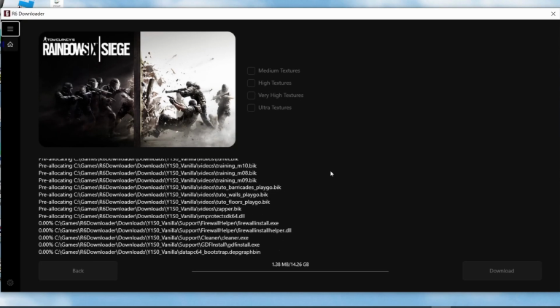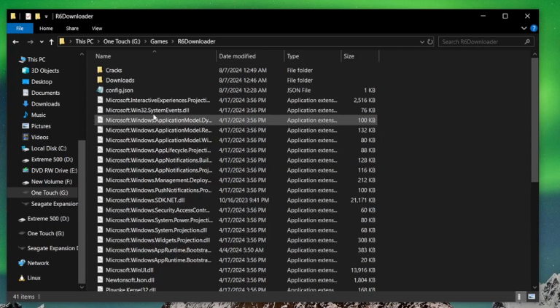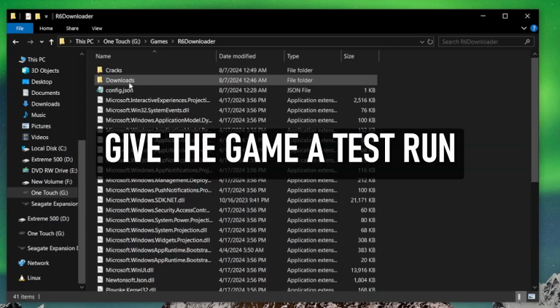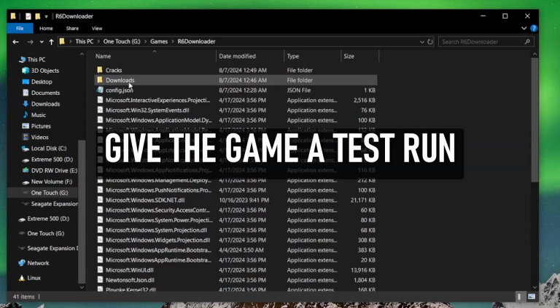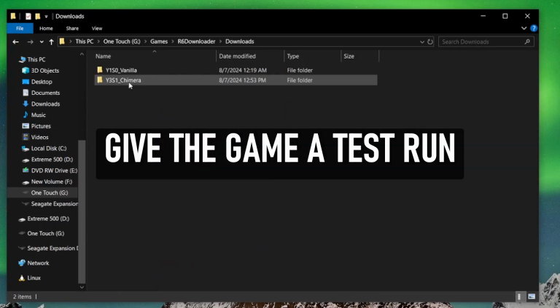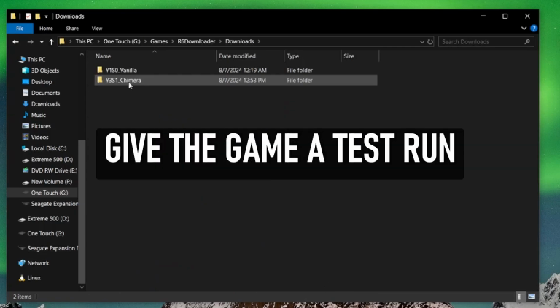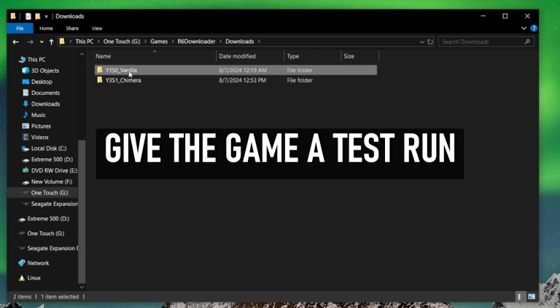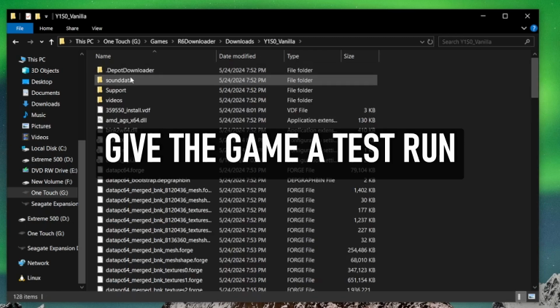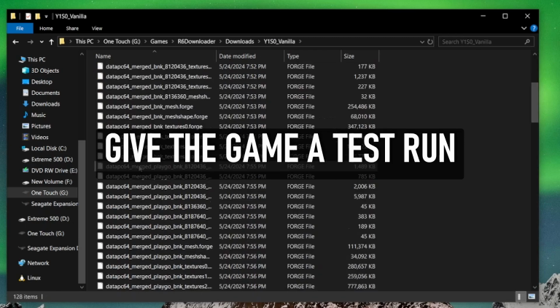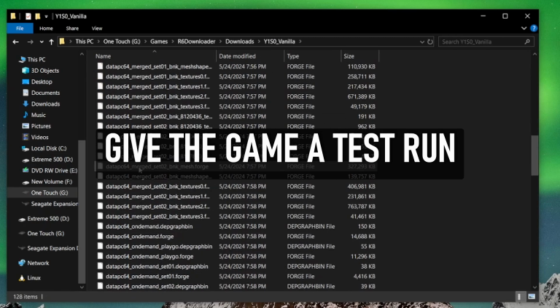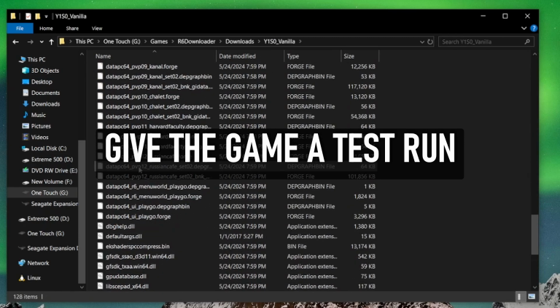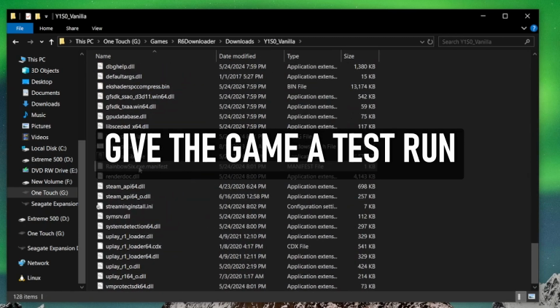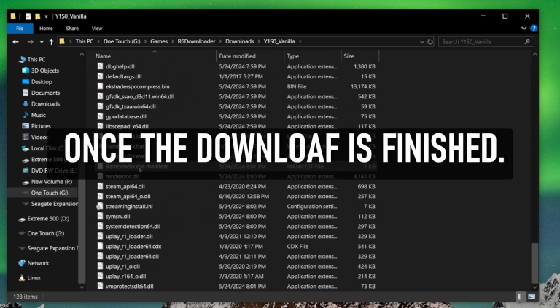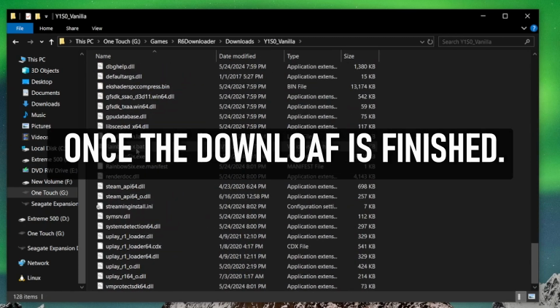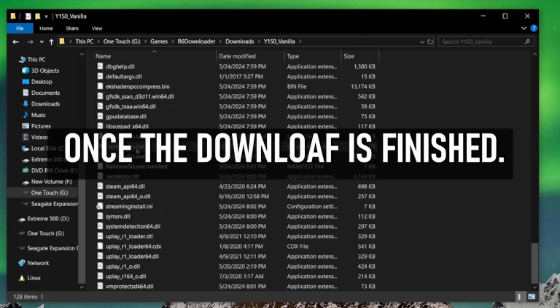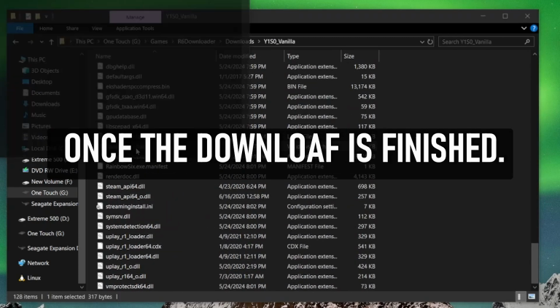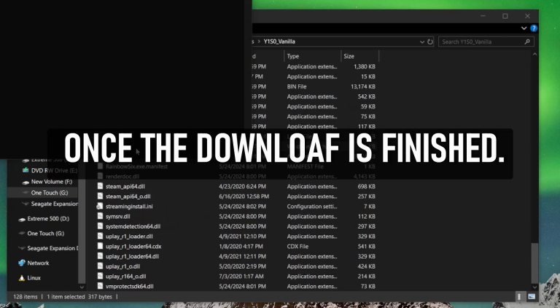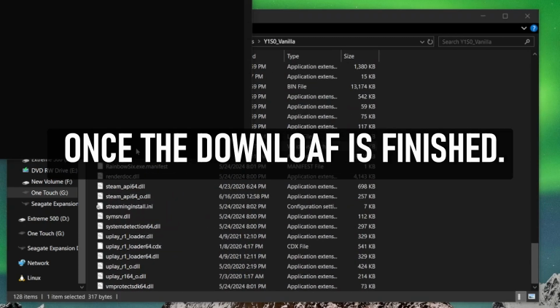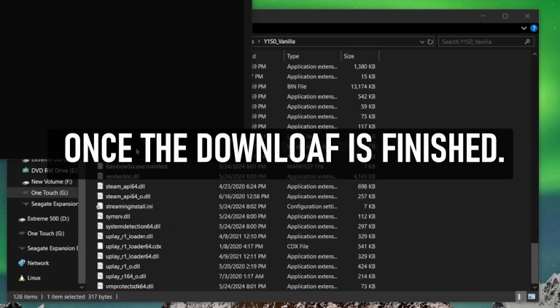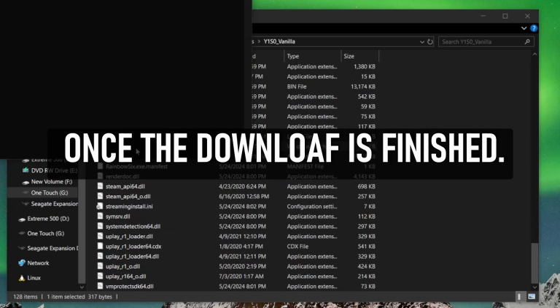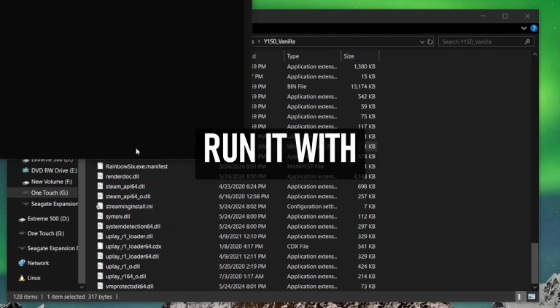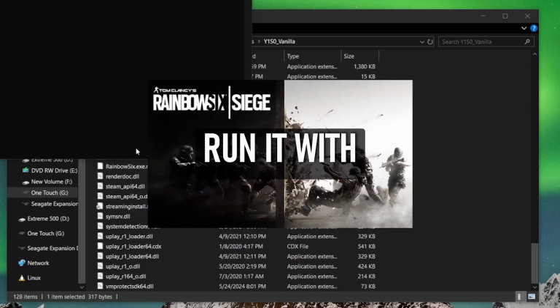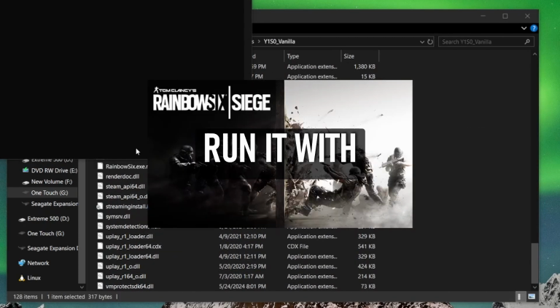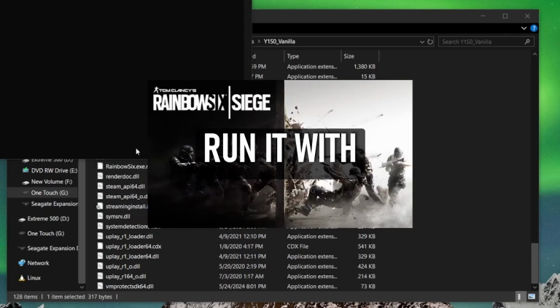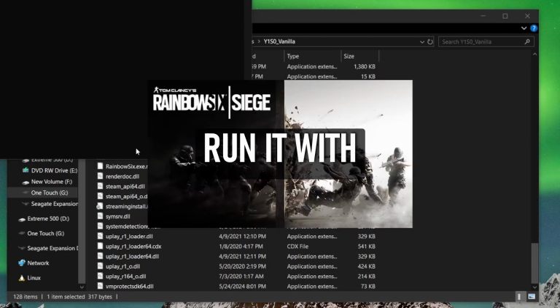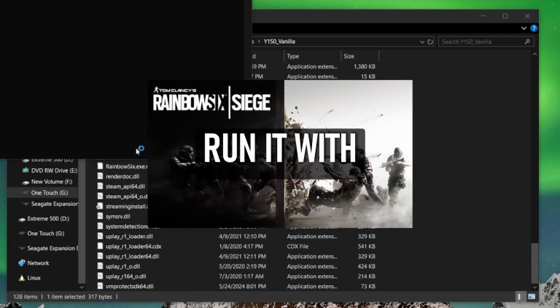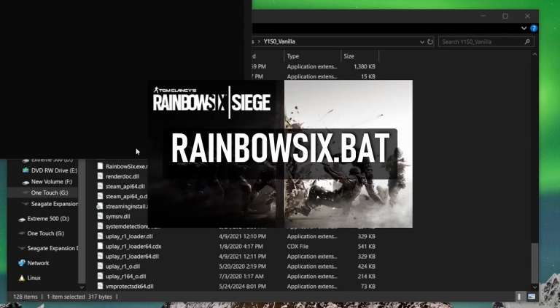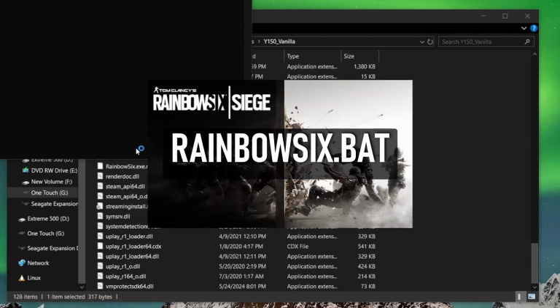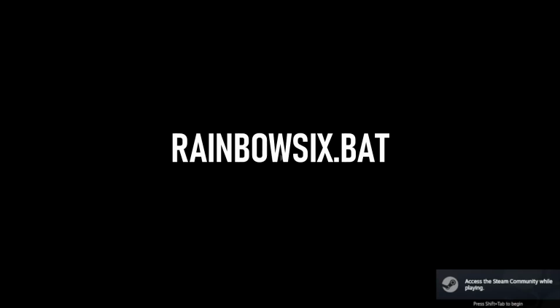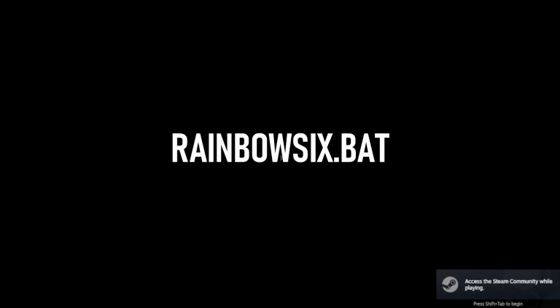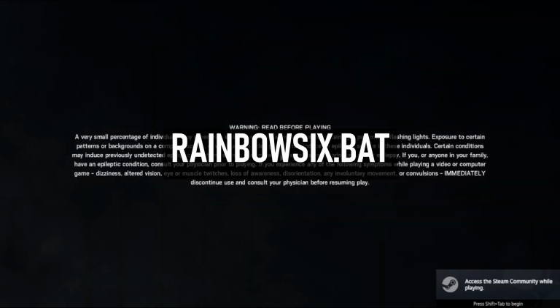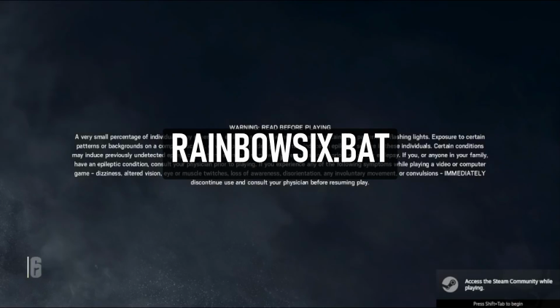Give the game a test run once the download is finished. Run it with Rainbow Six.bat.